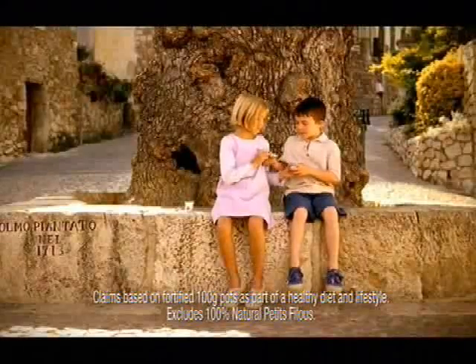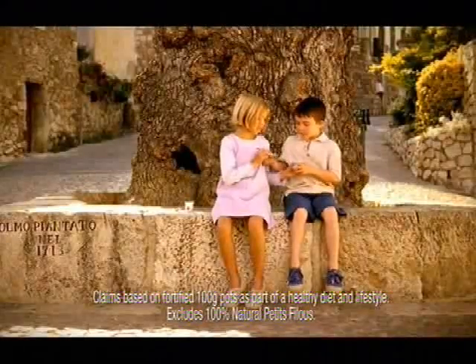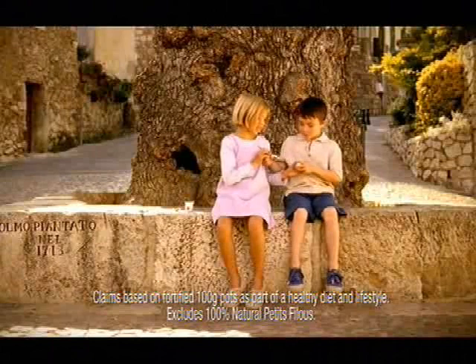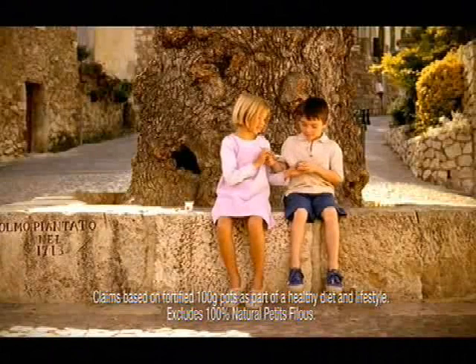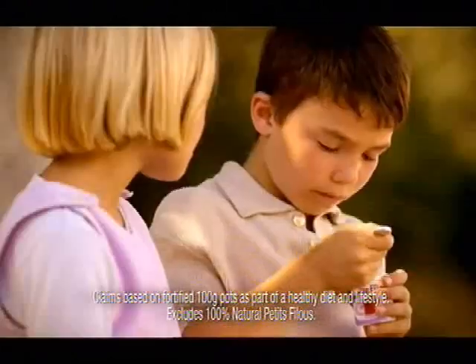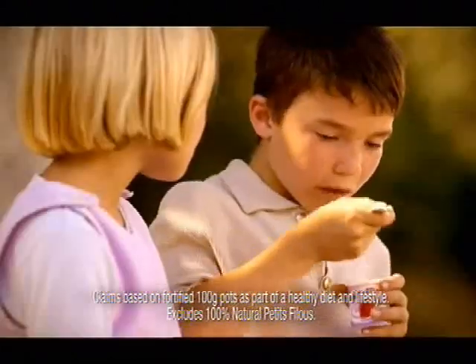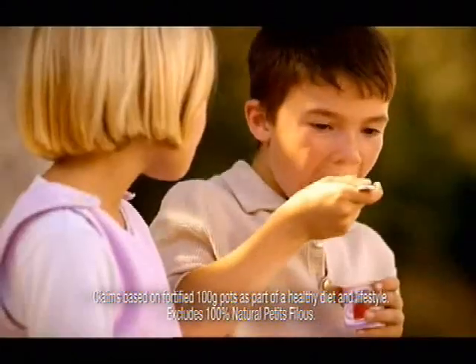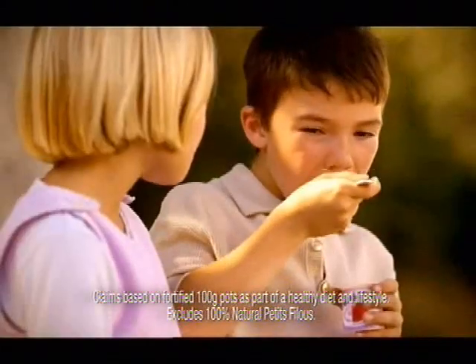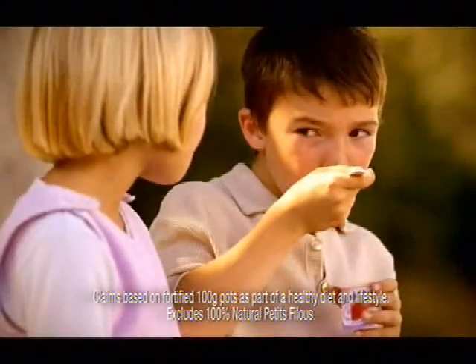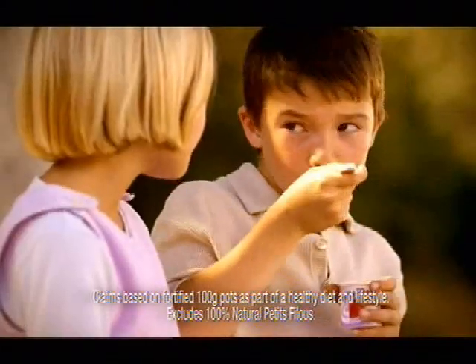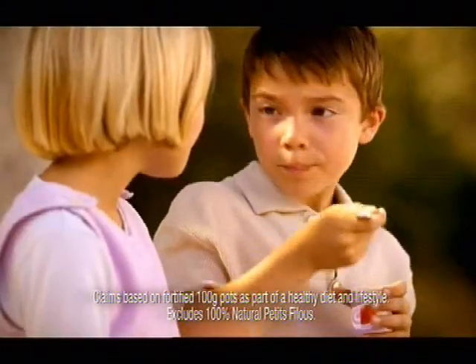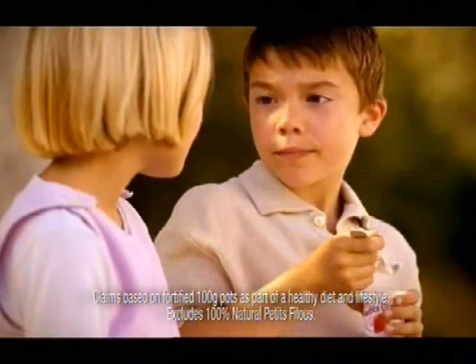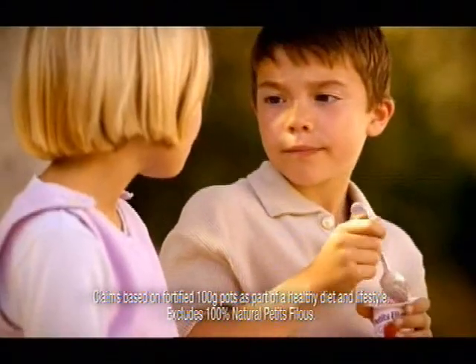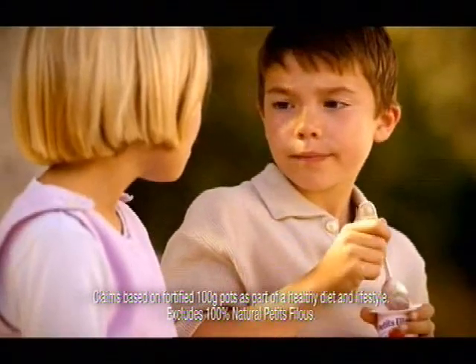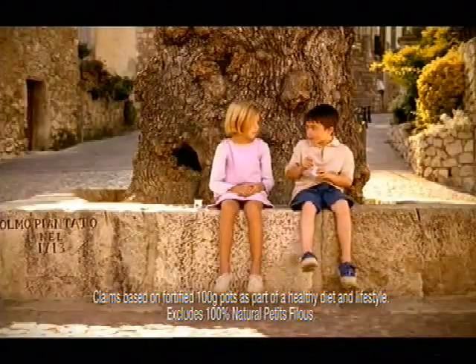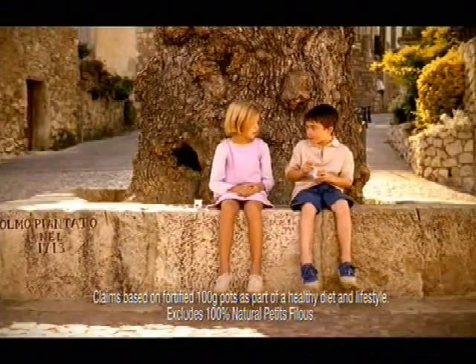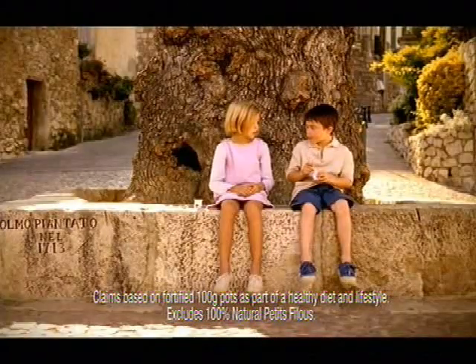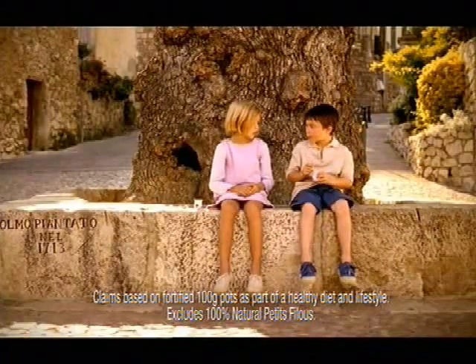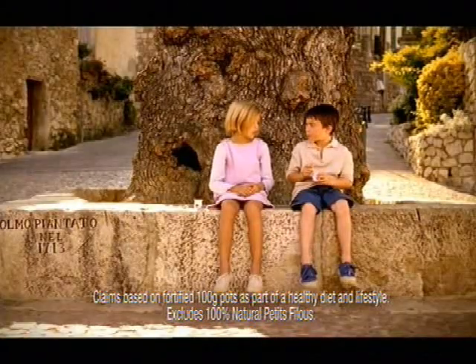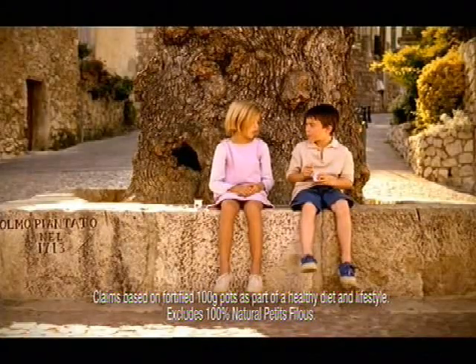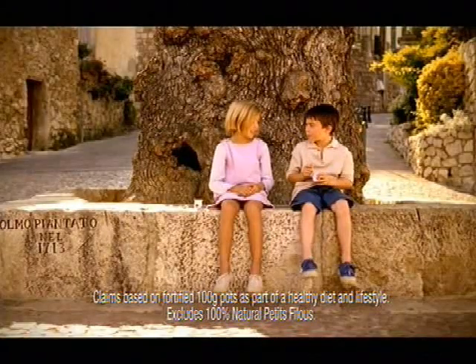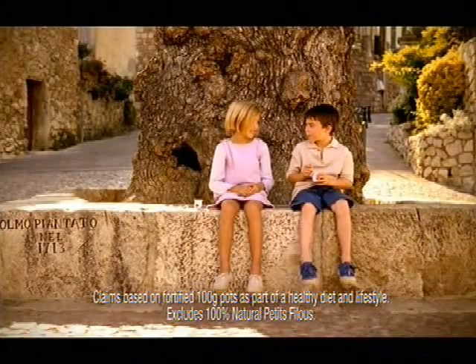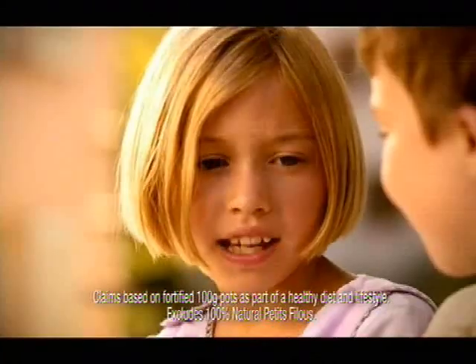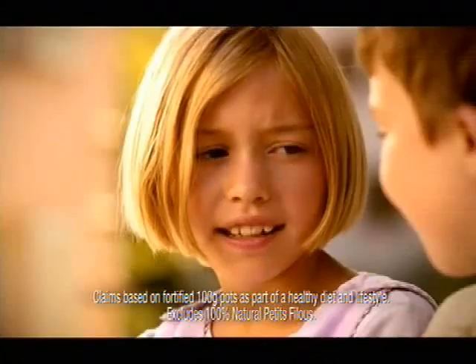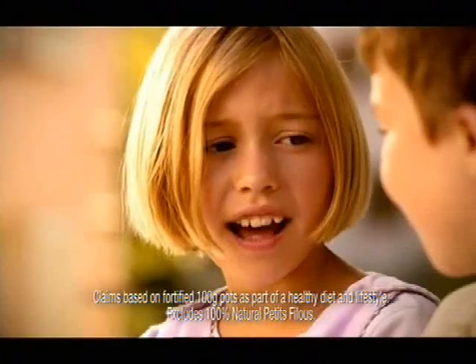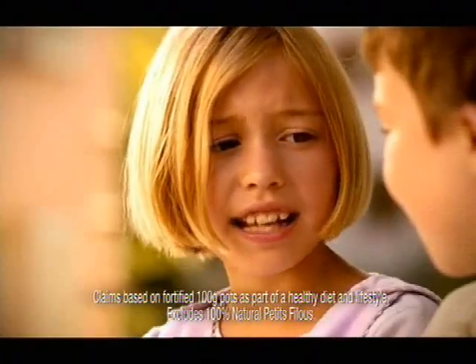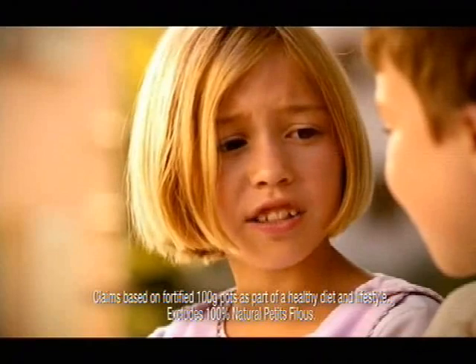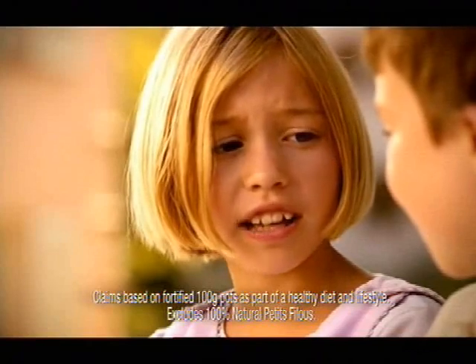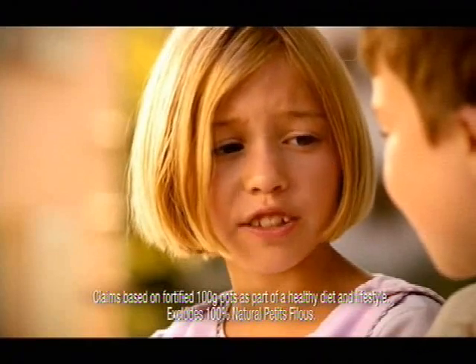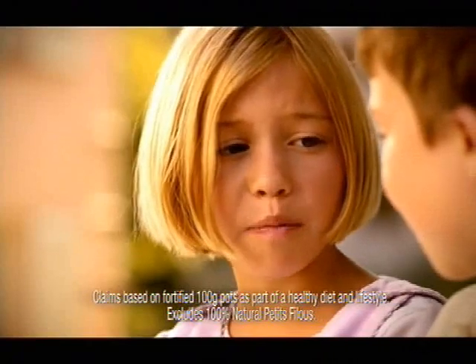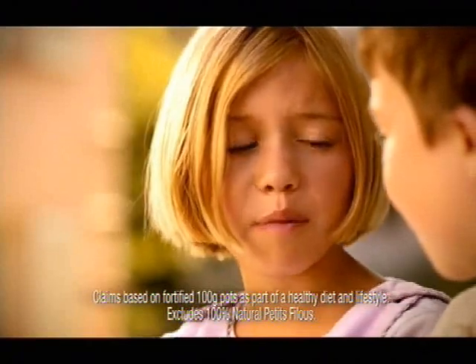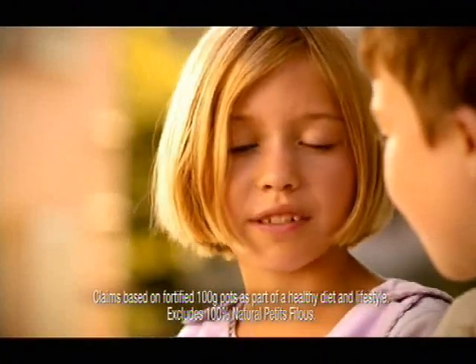The calcium and vitamin D in my Petit Filou helps my bones grow stronger. Now let's go get your marbles.